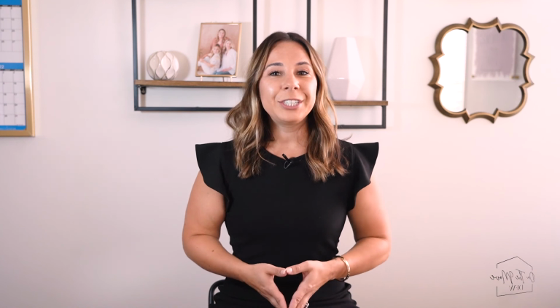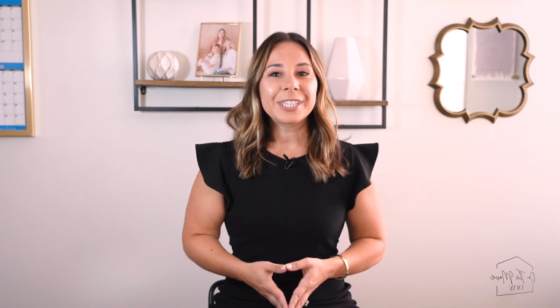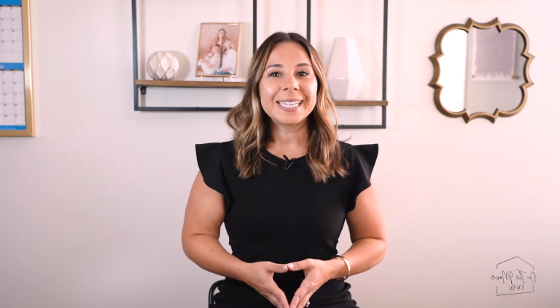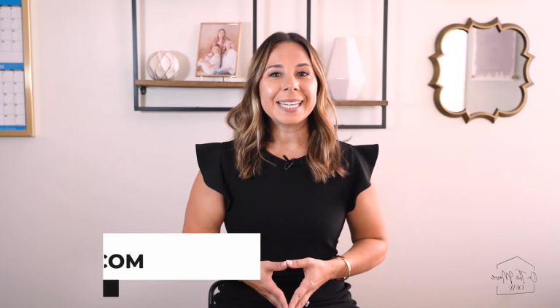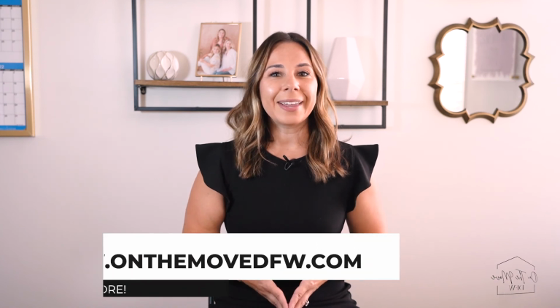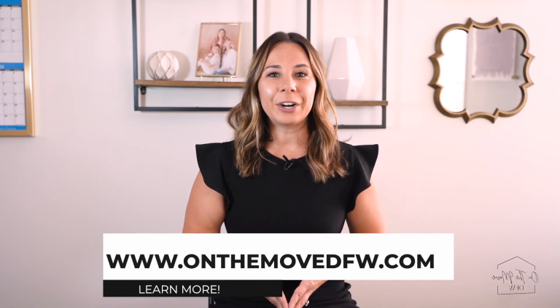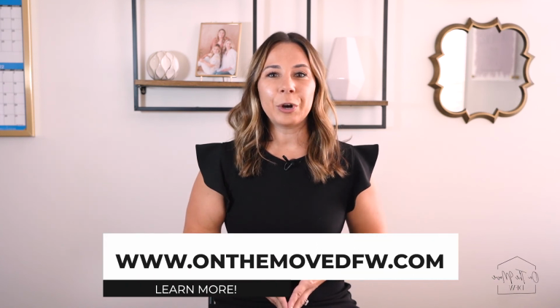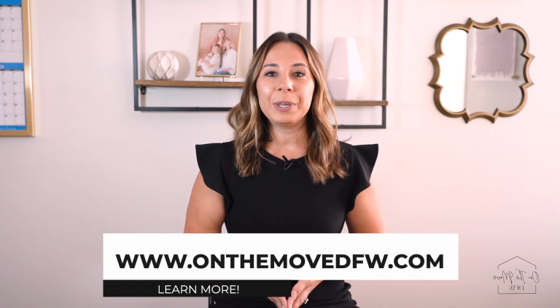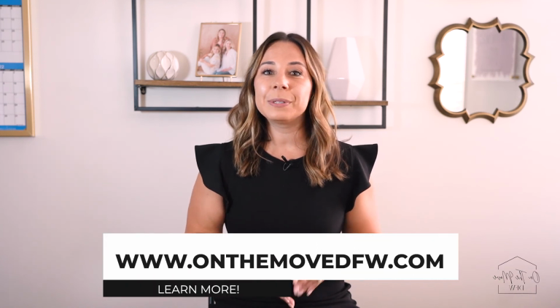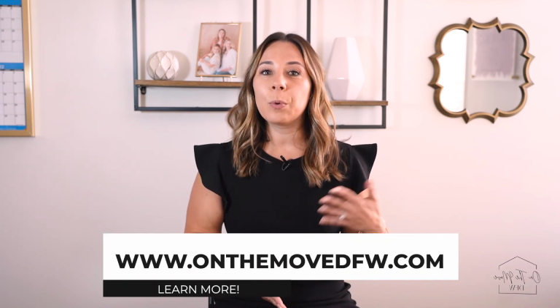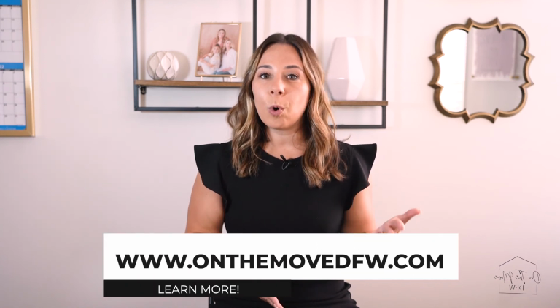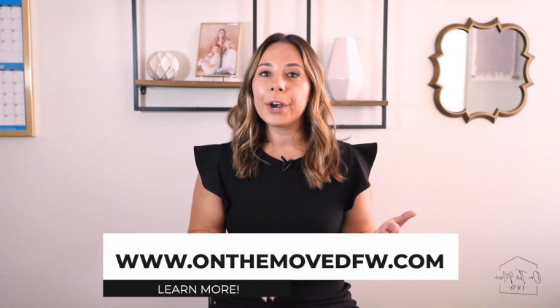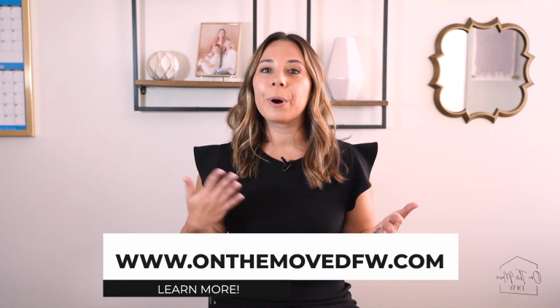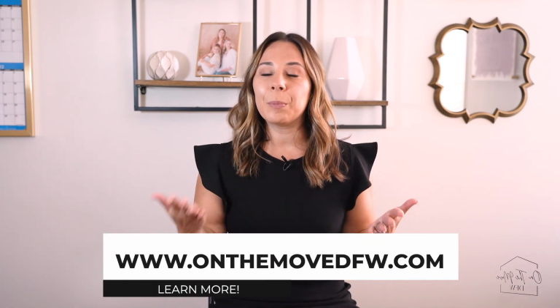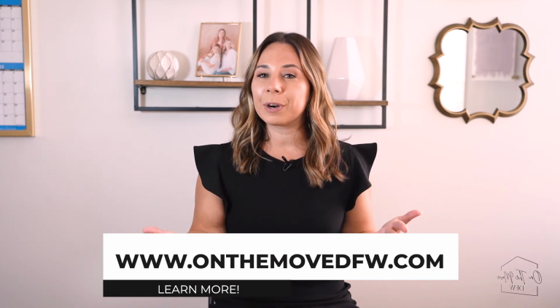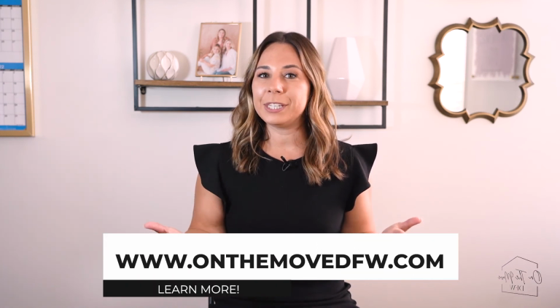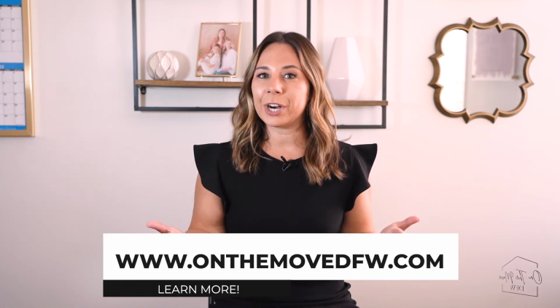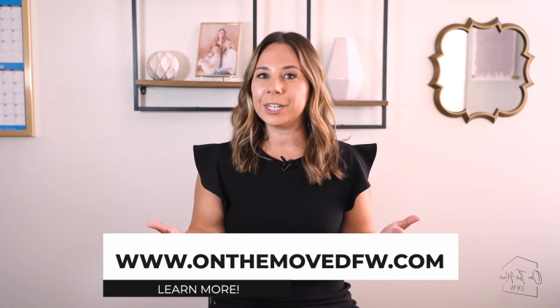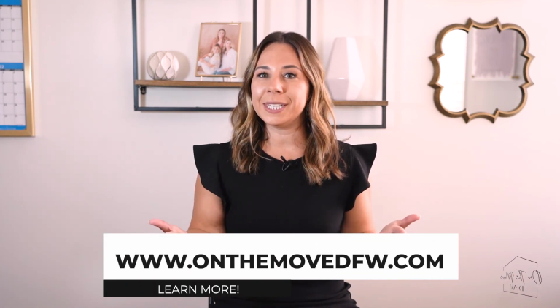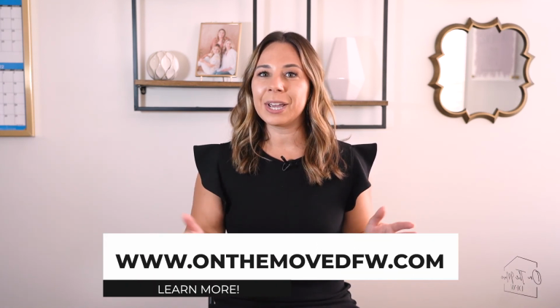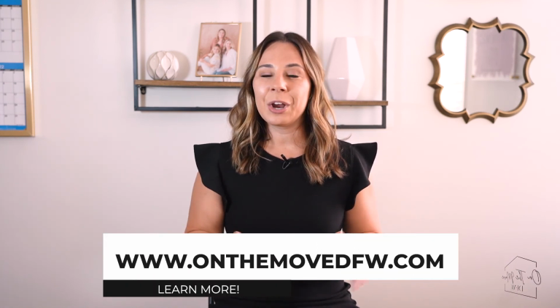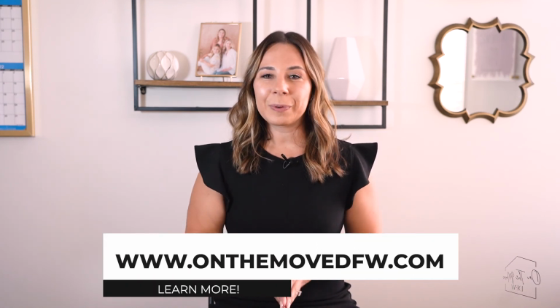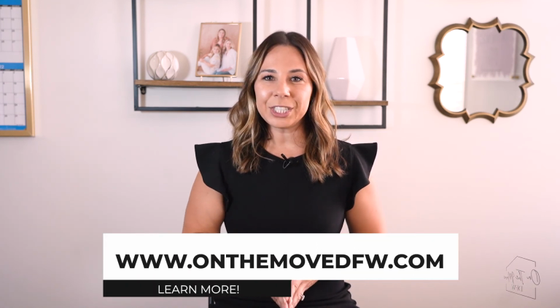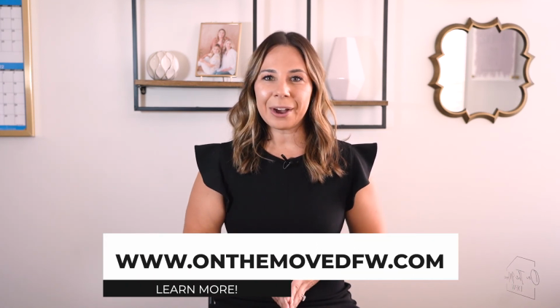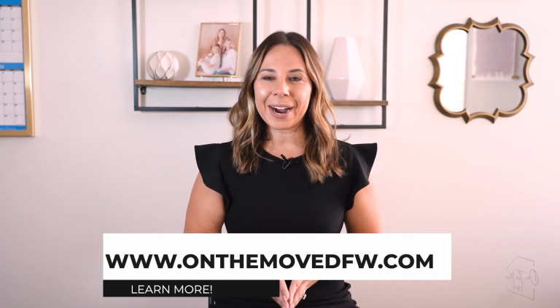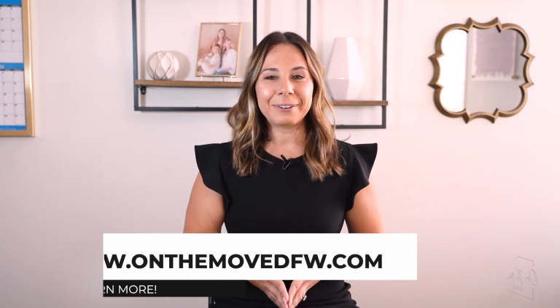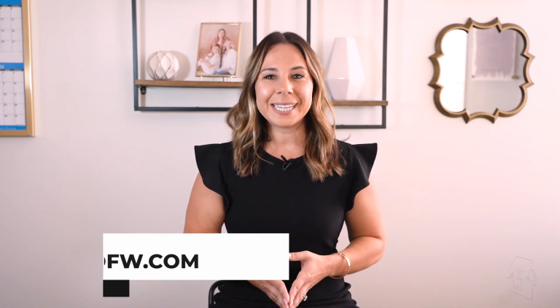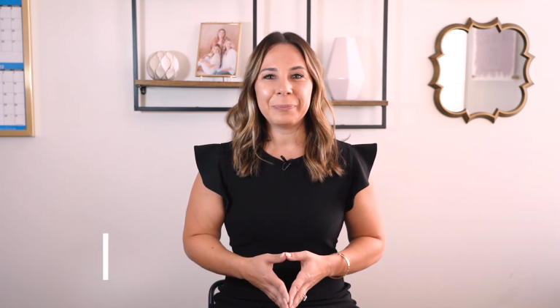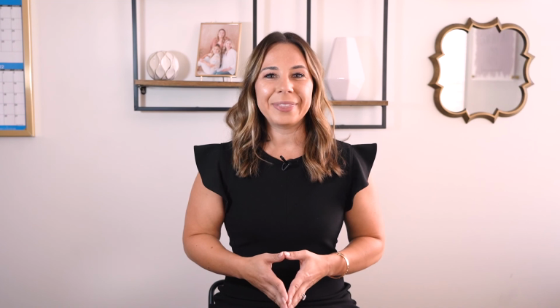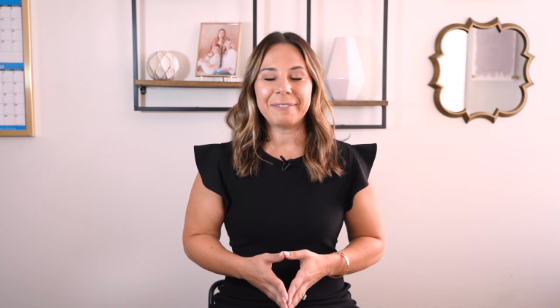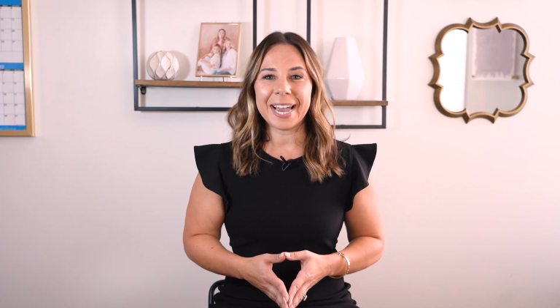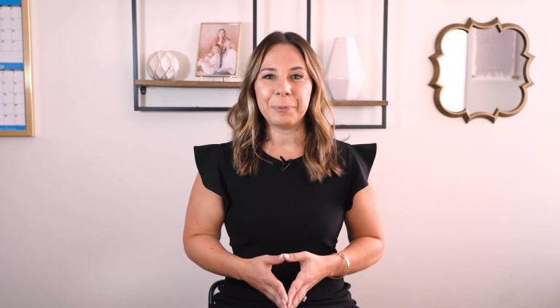Interested in selling your home using one or more of these strategies? Reach out — our team would love to help.